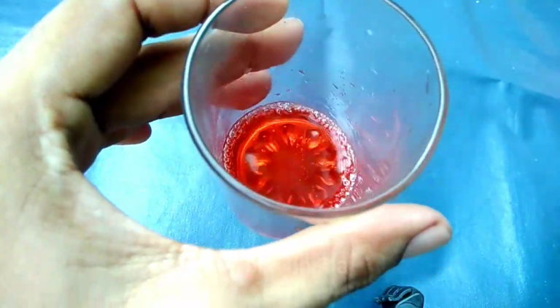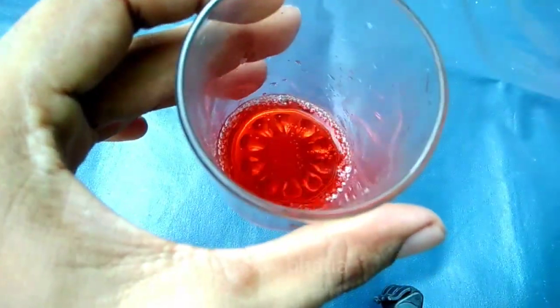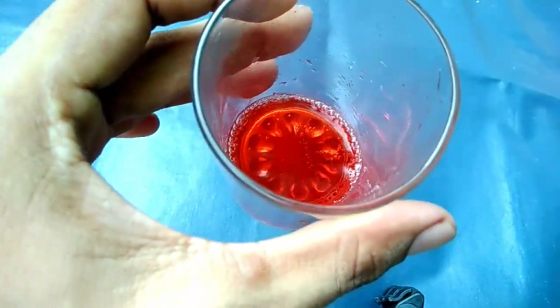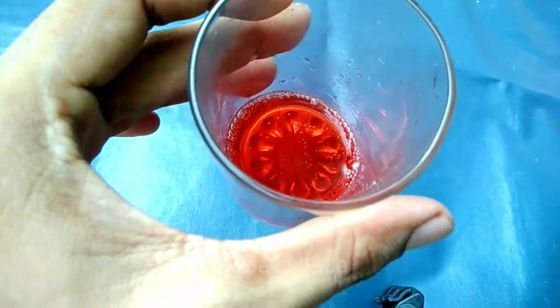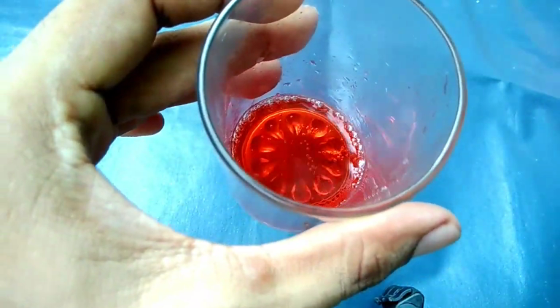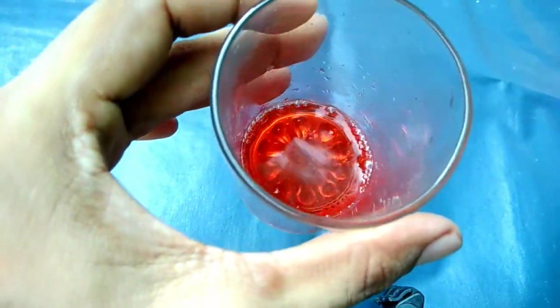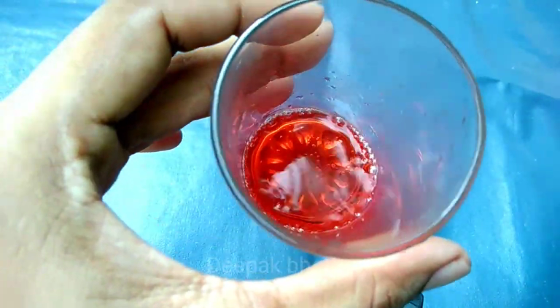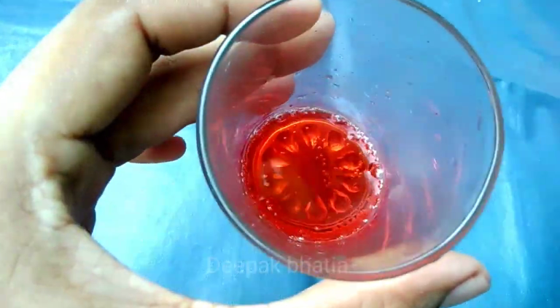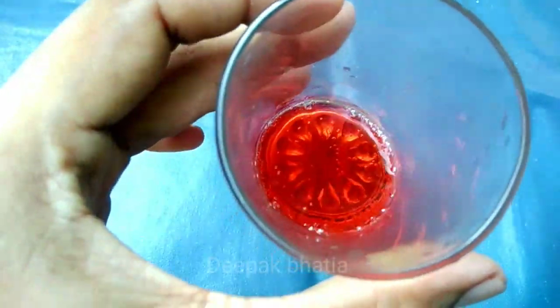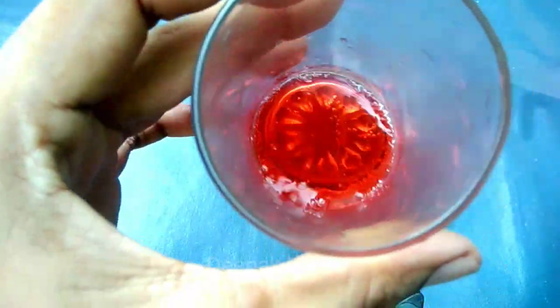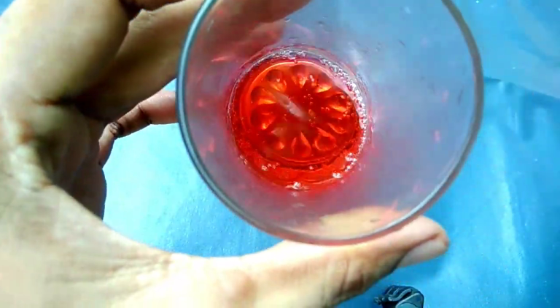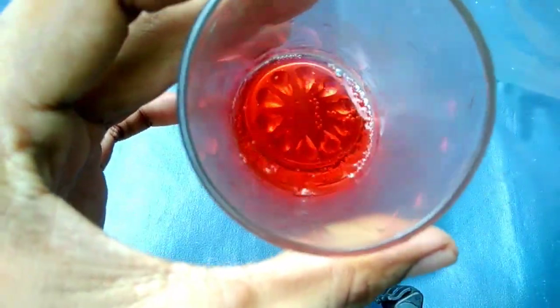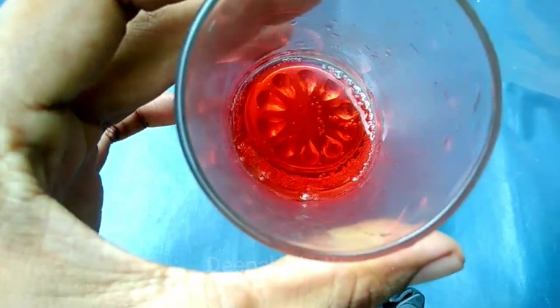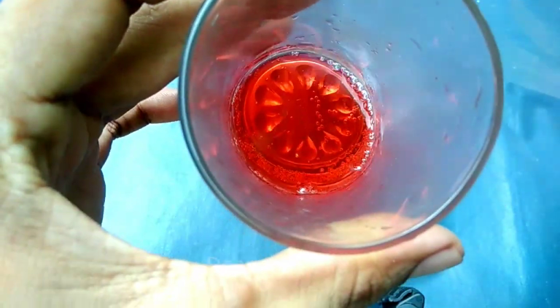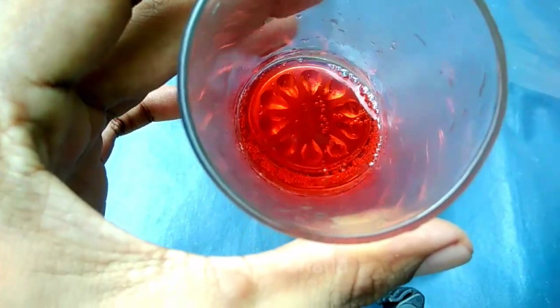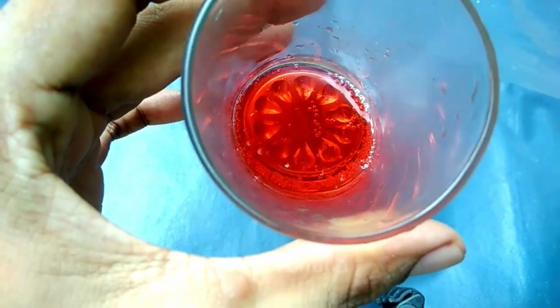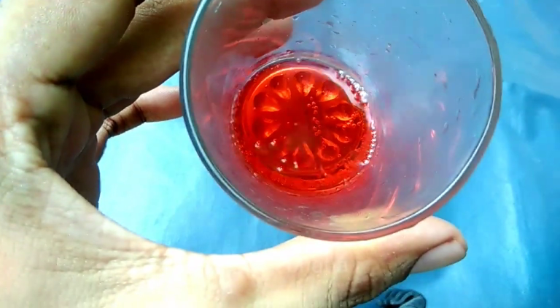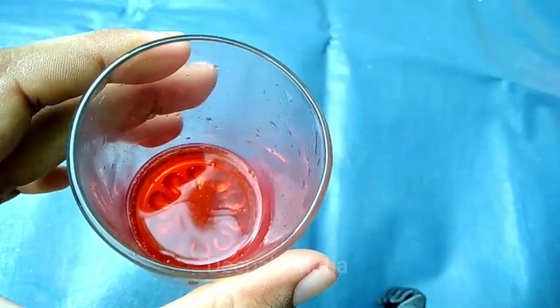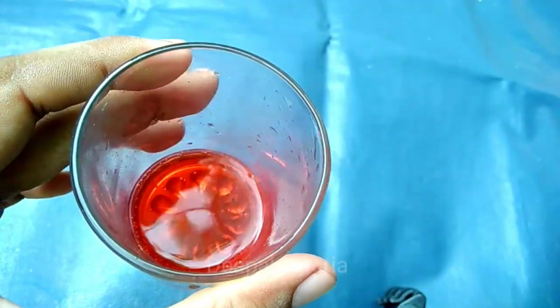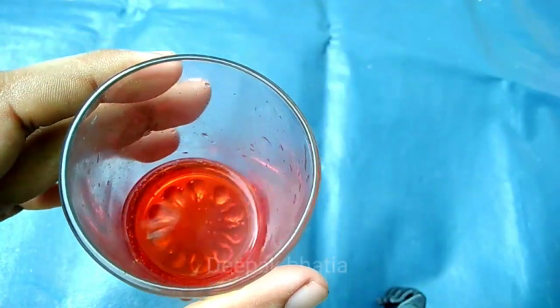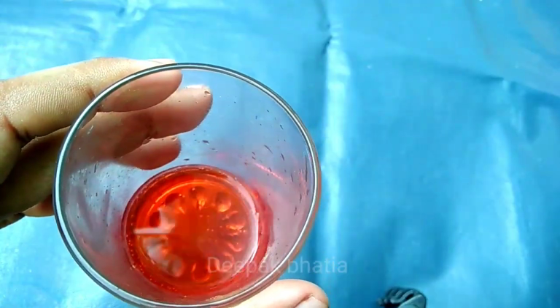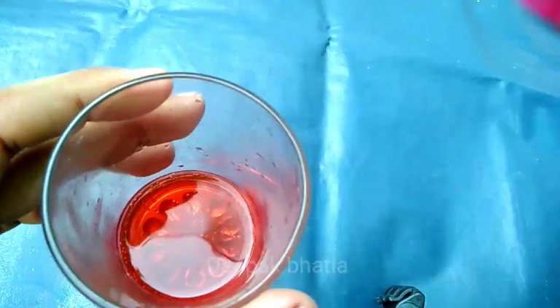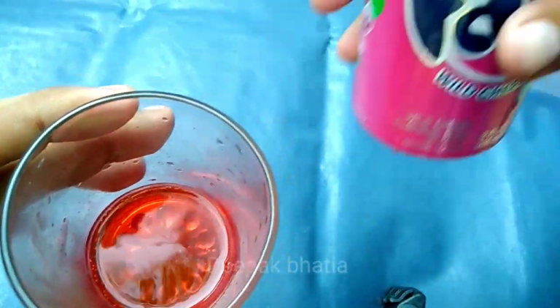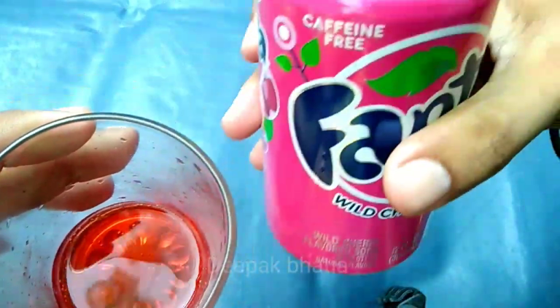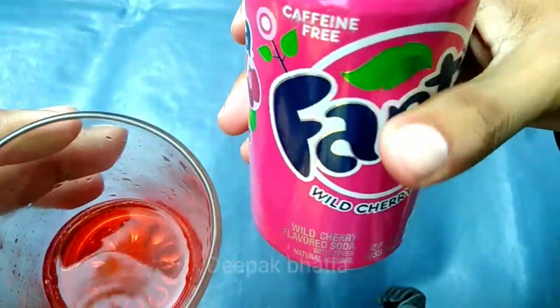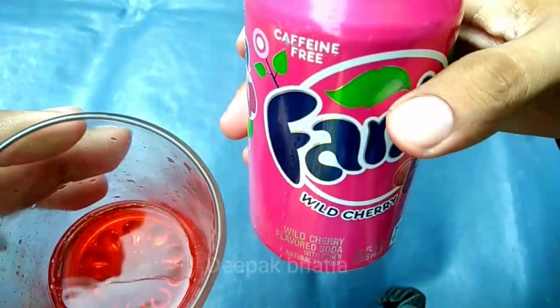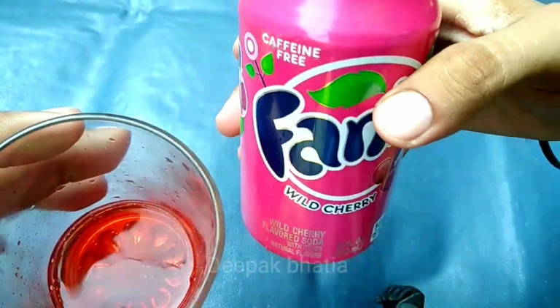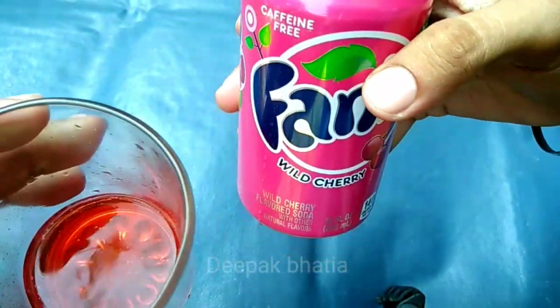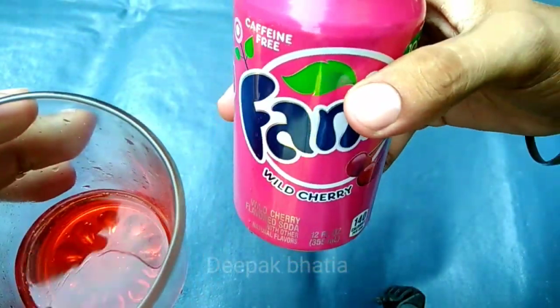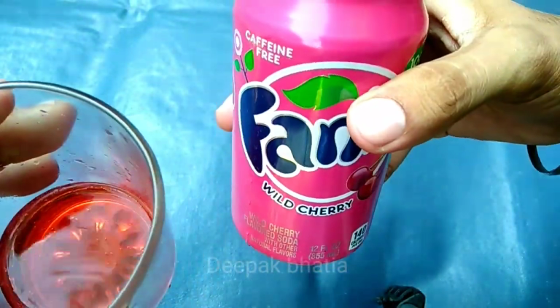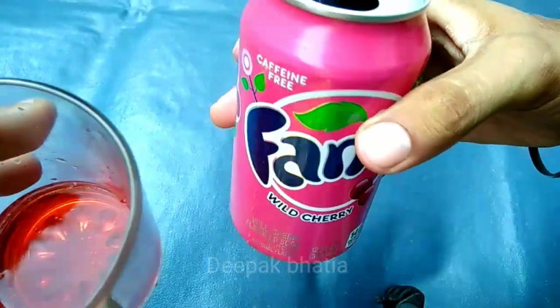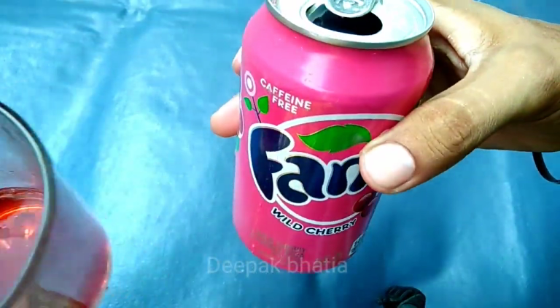So guys, this is how it looks — red in color. So guys, let's try this Fanta cherry.